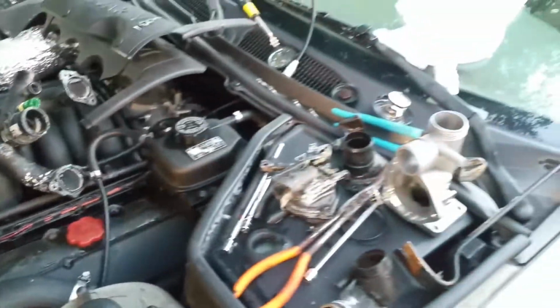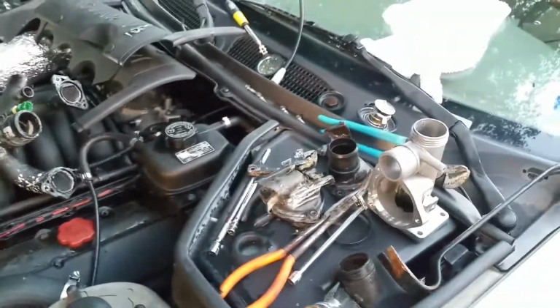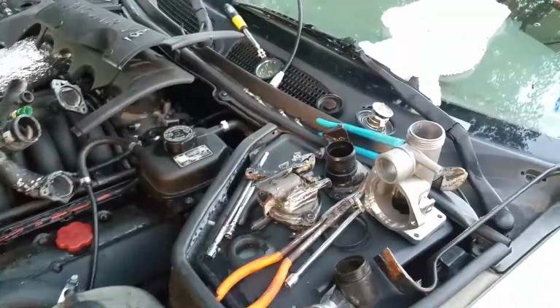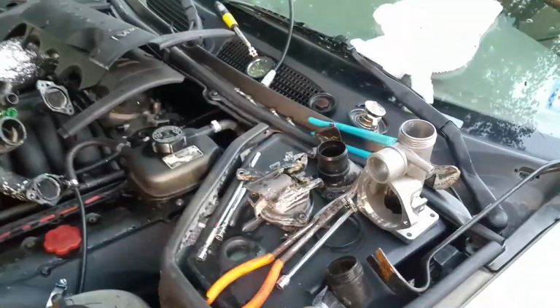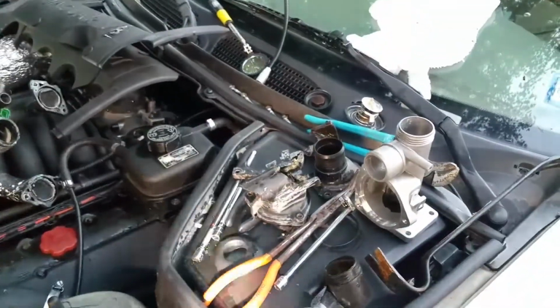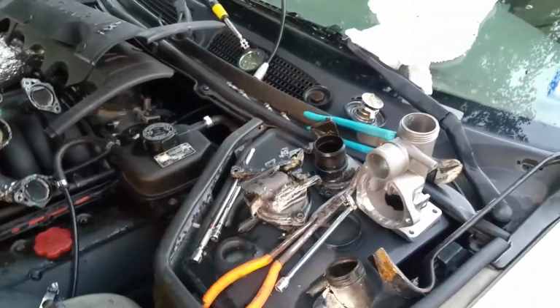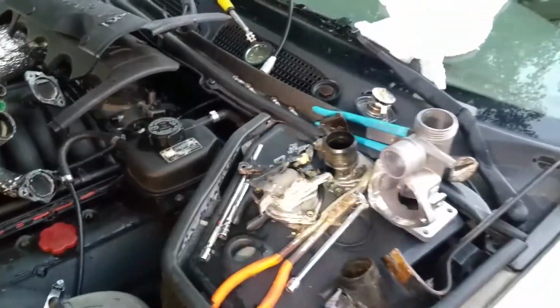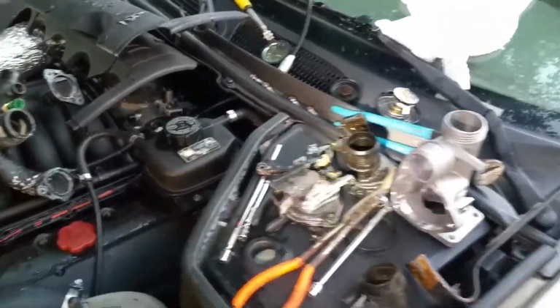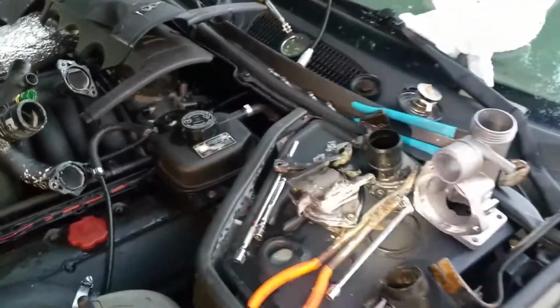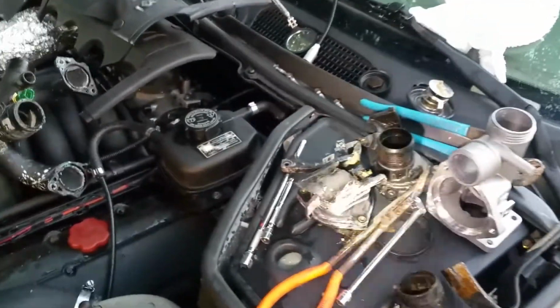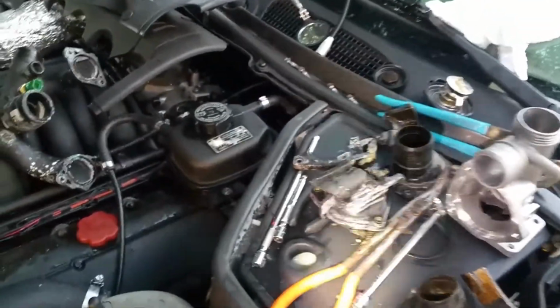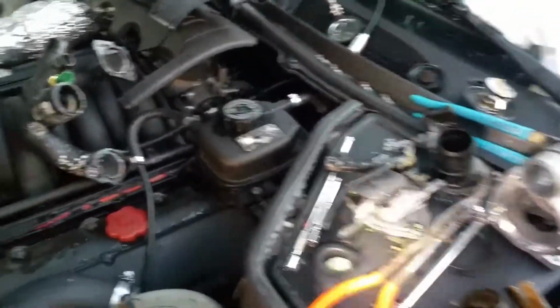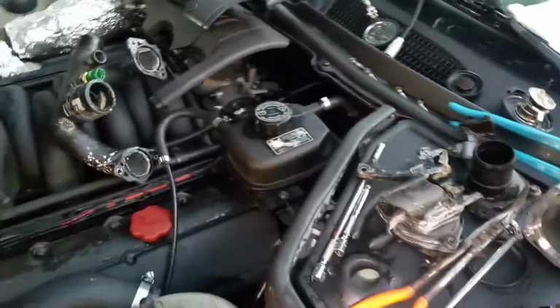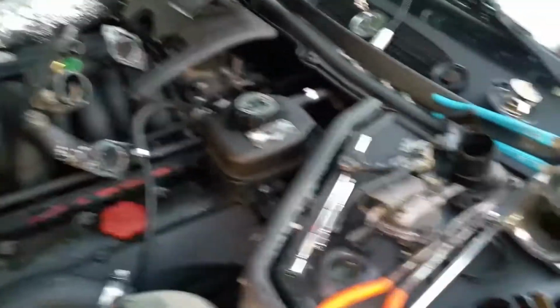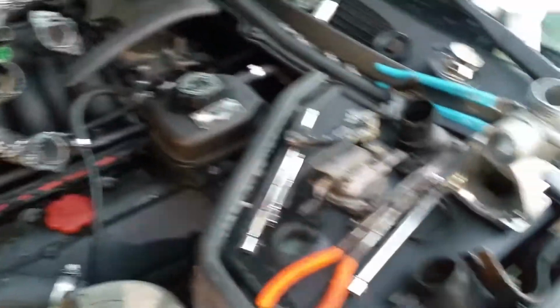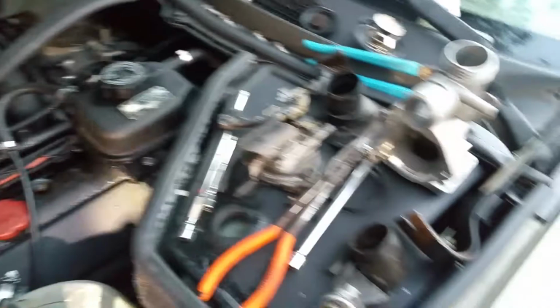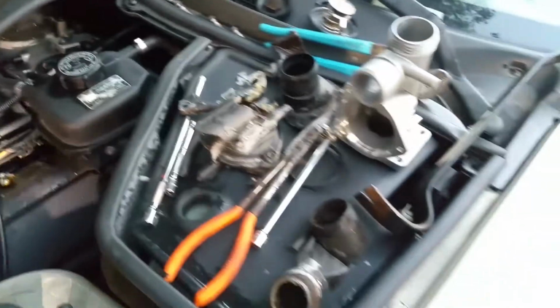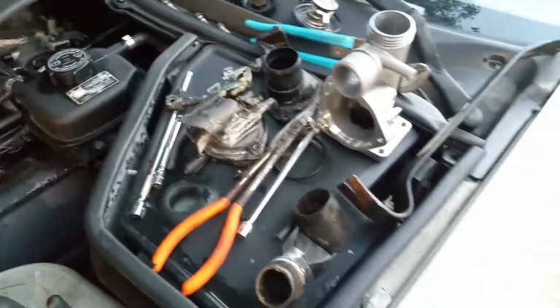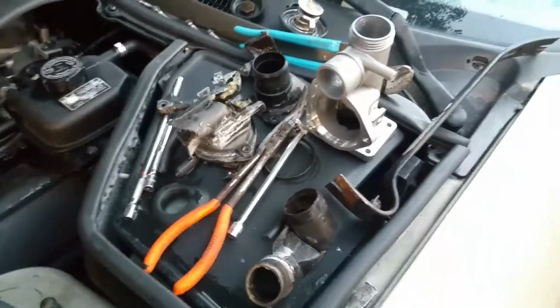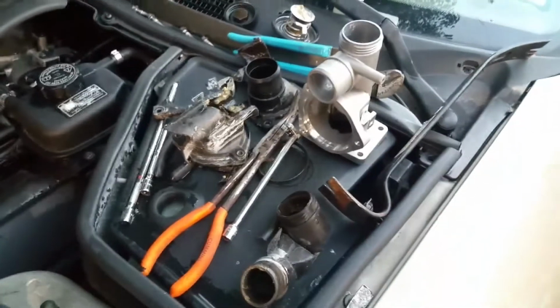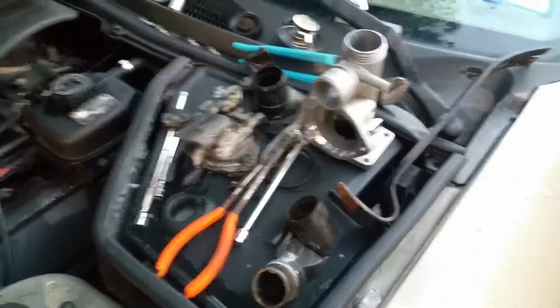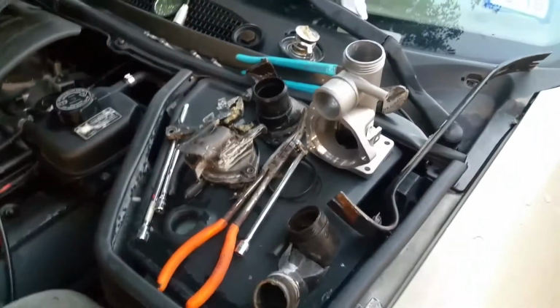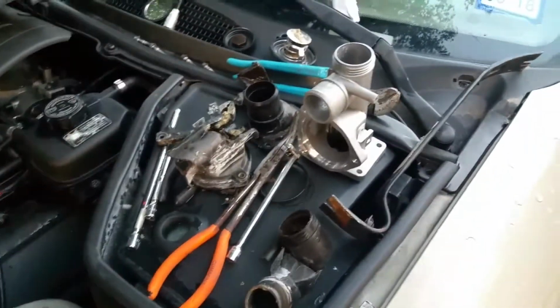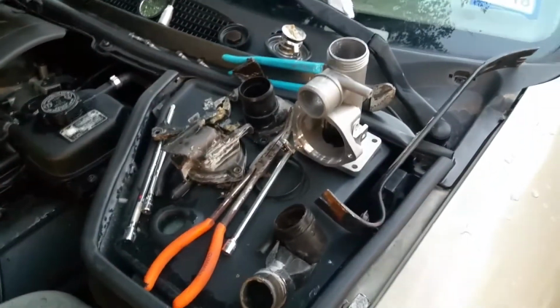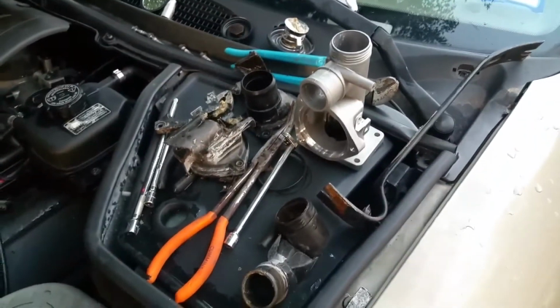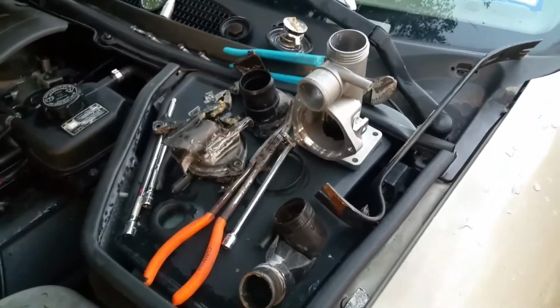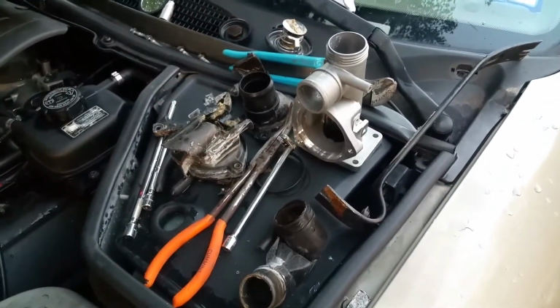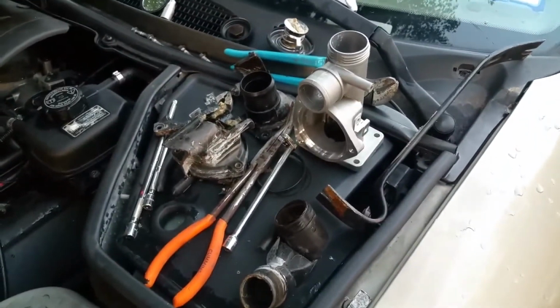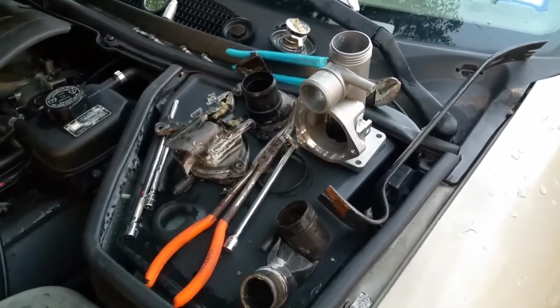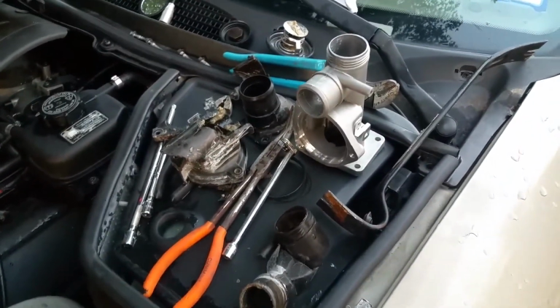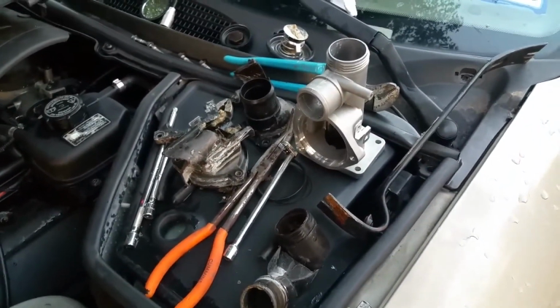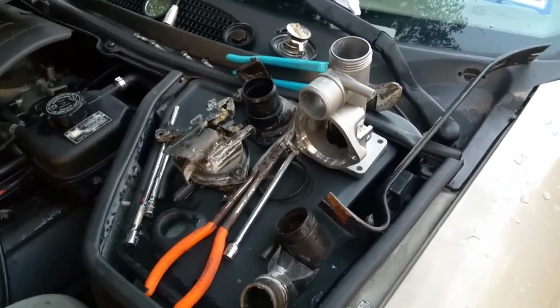Thank you, Ford, for making plastic crap. And thank you for those plastic timing chain tensioners too — that was awesome. Not.